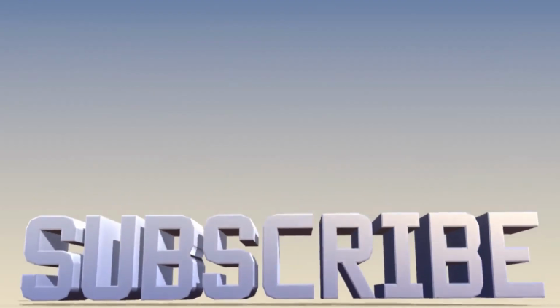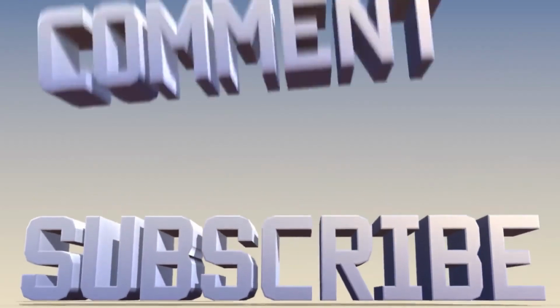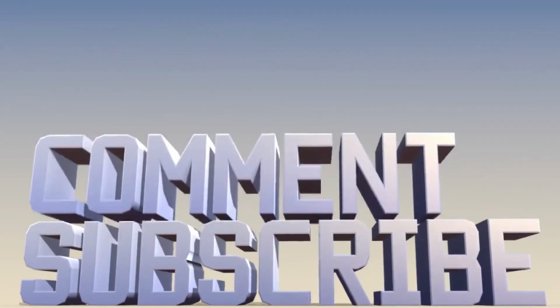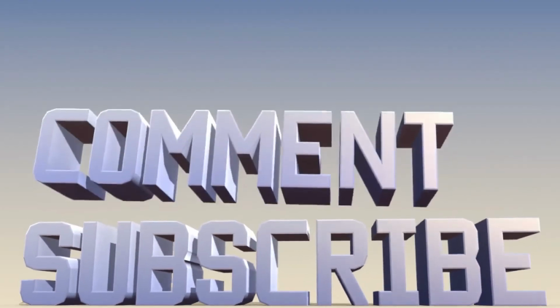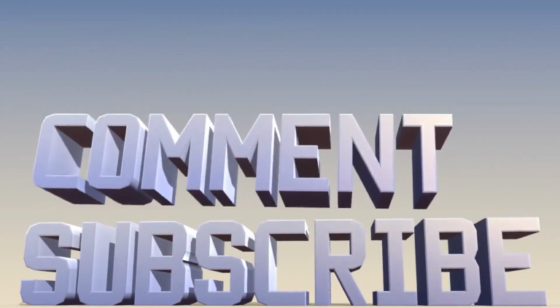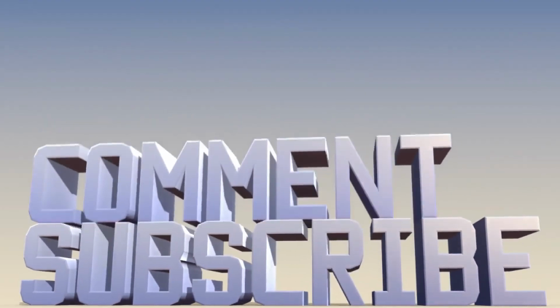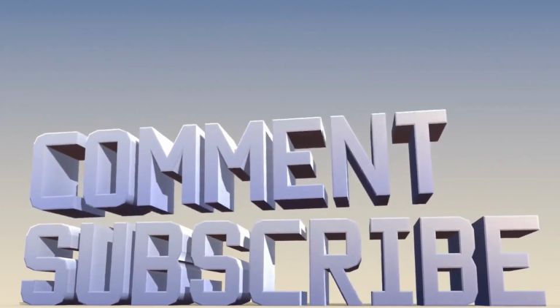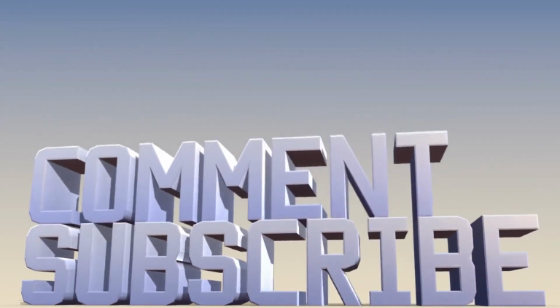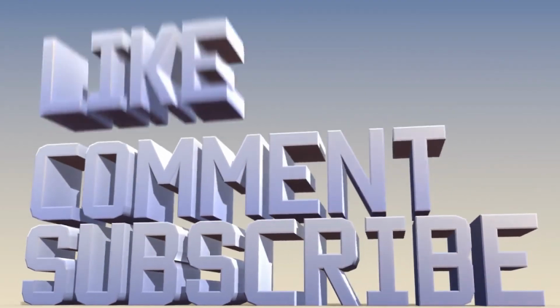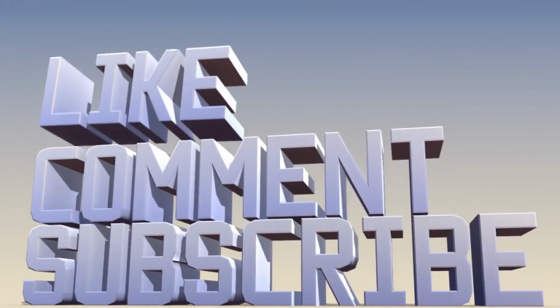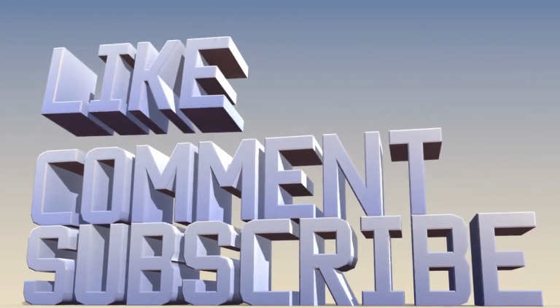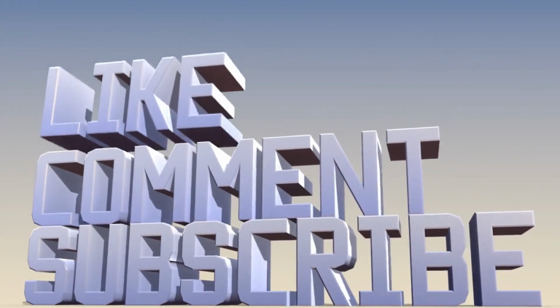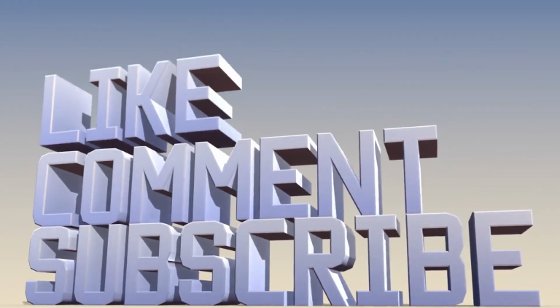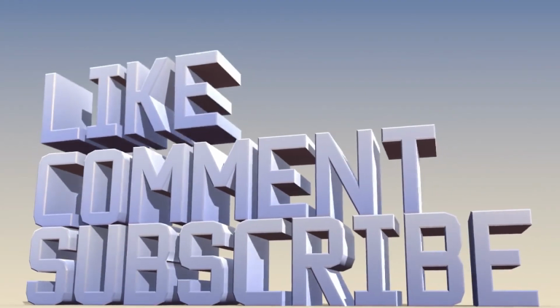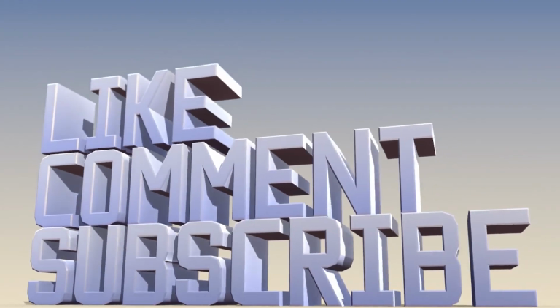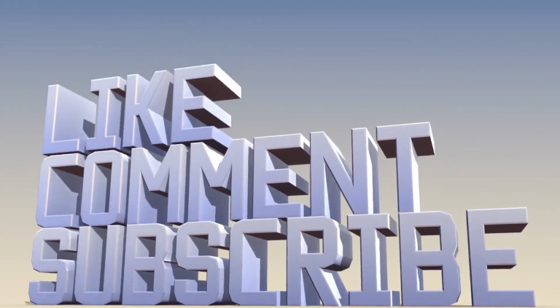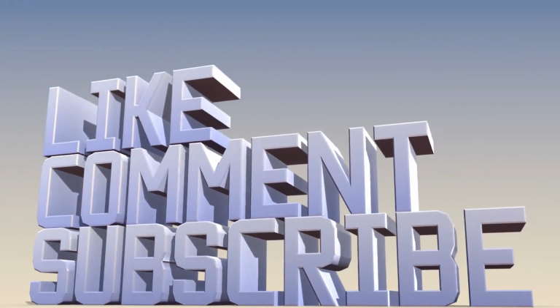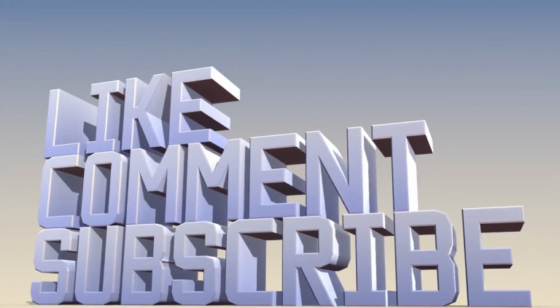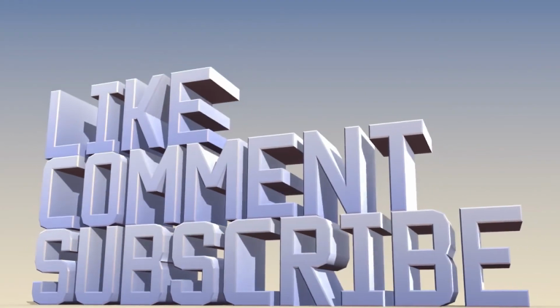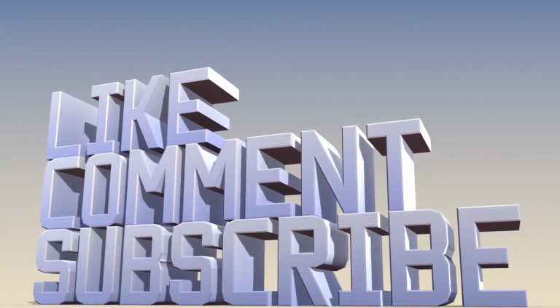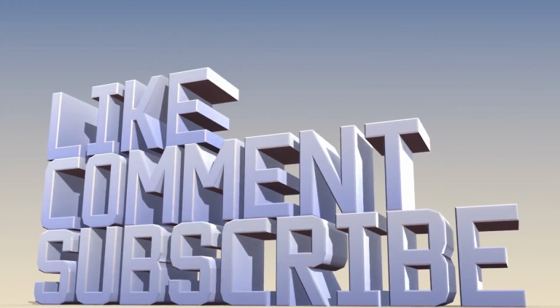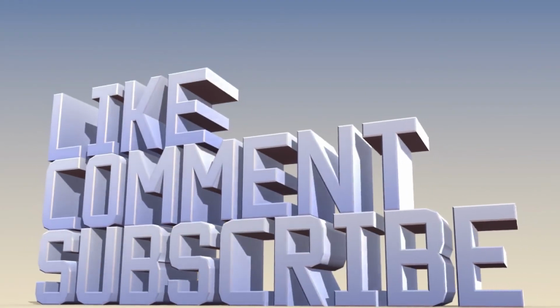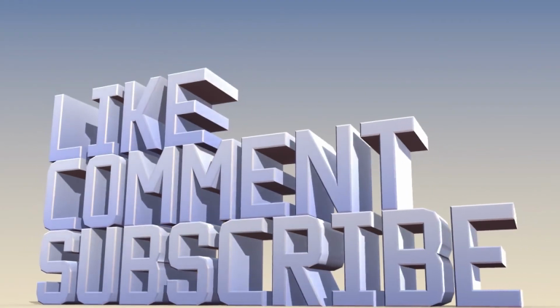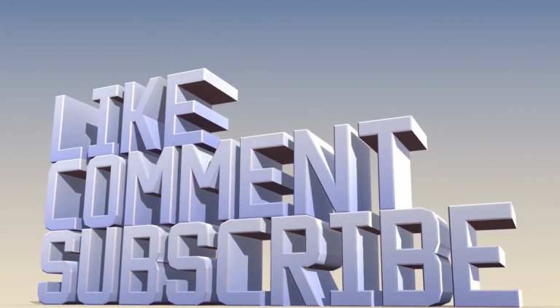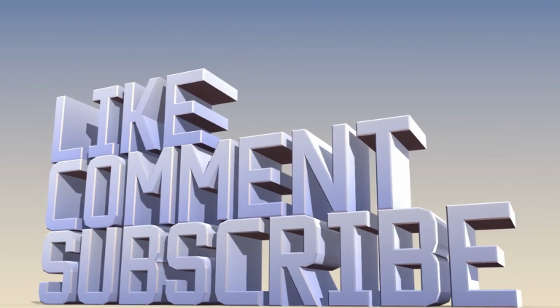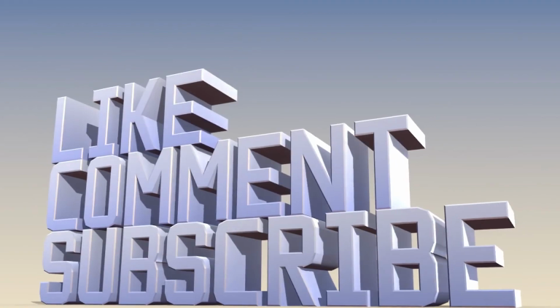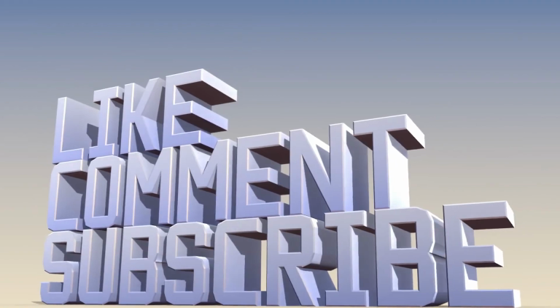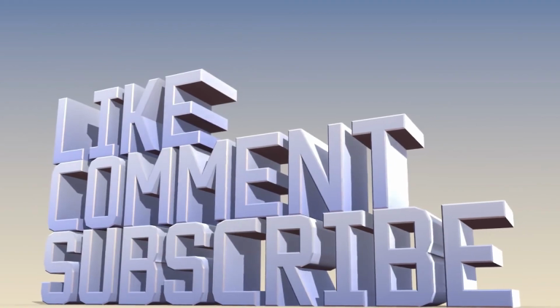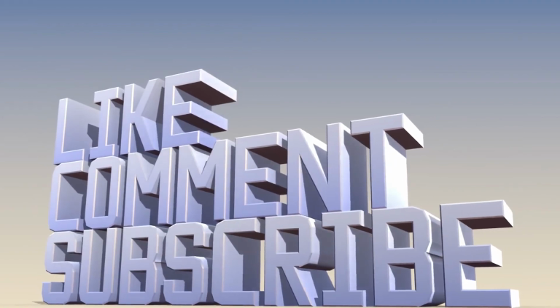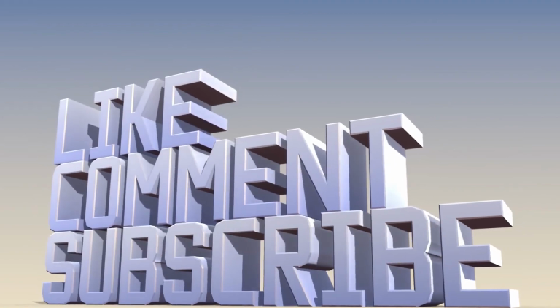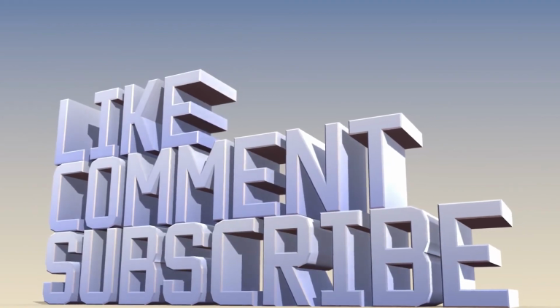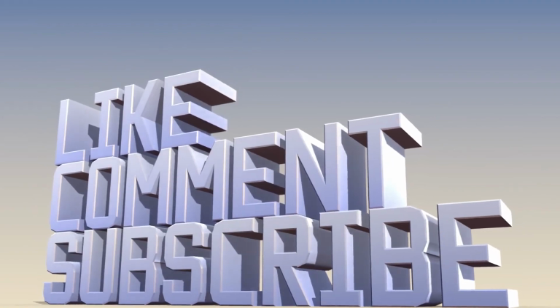Thanks a lot for tuning in. And as always, like, subscribe, and comment. See you in the next video.